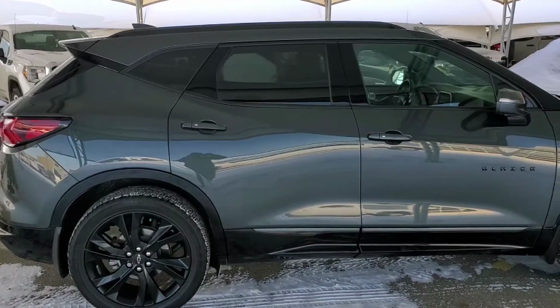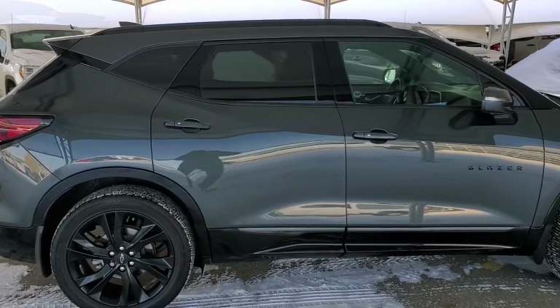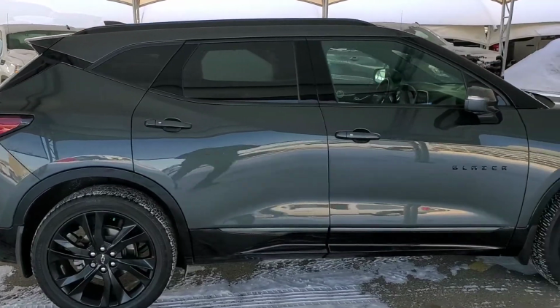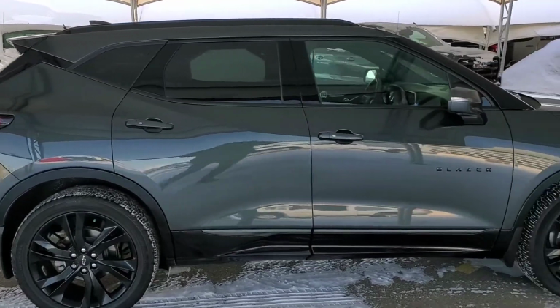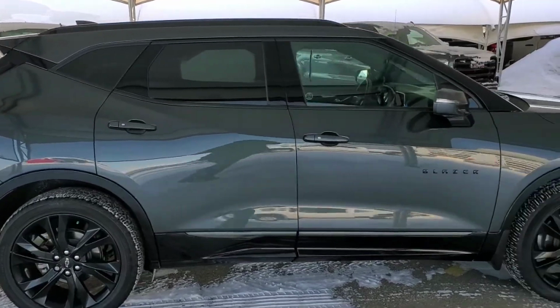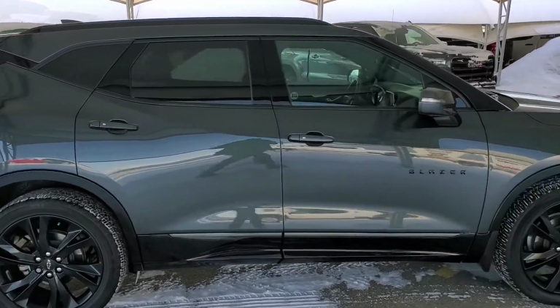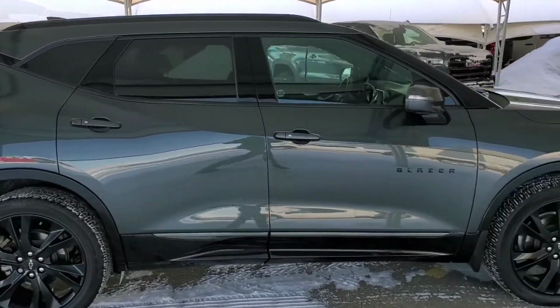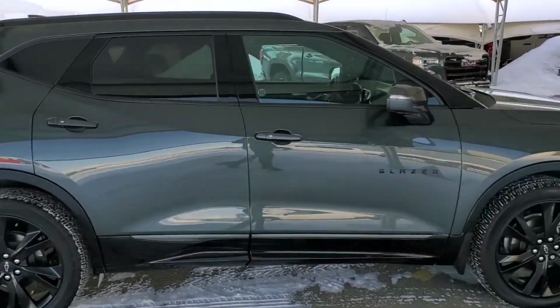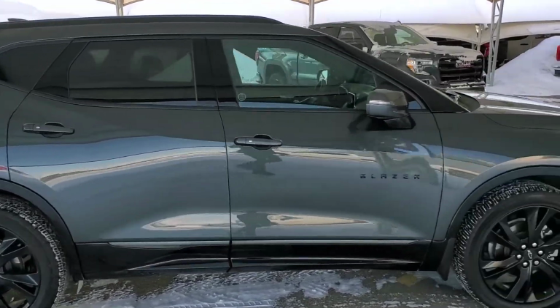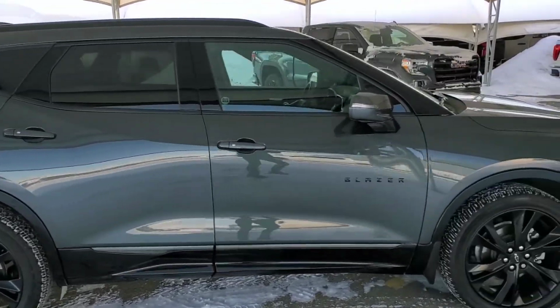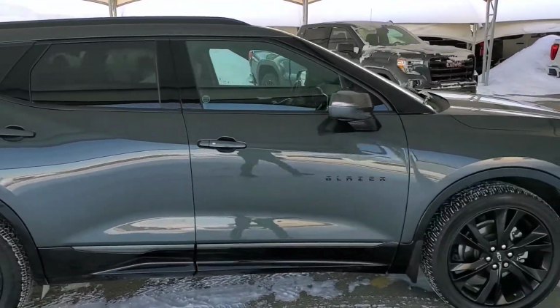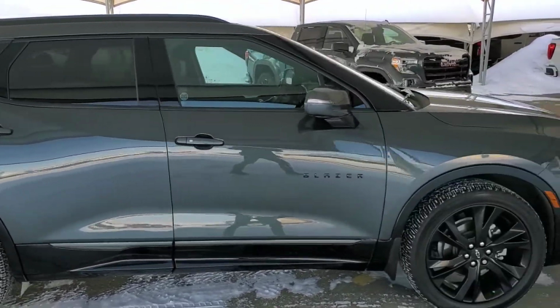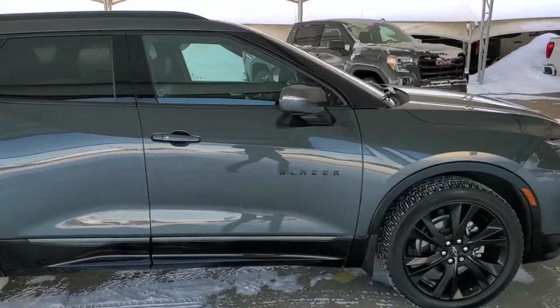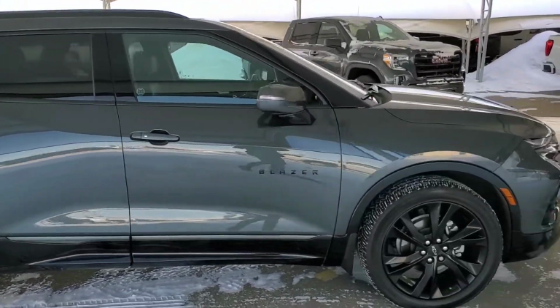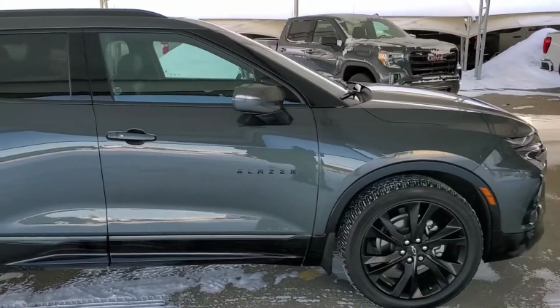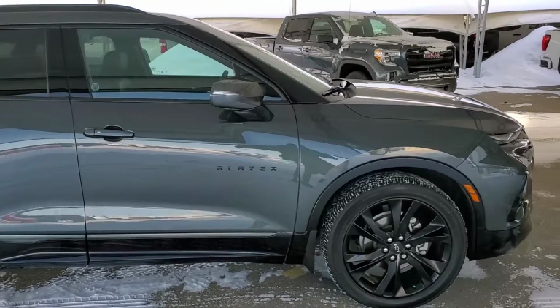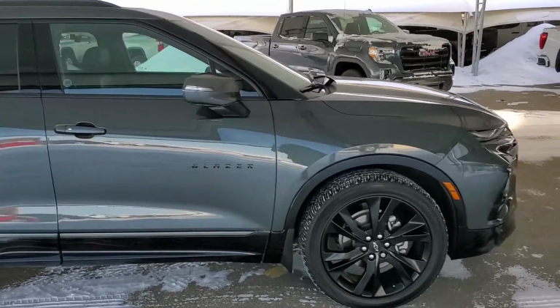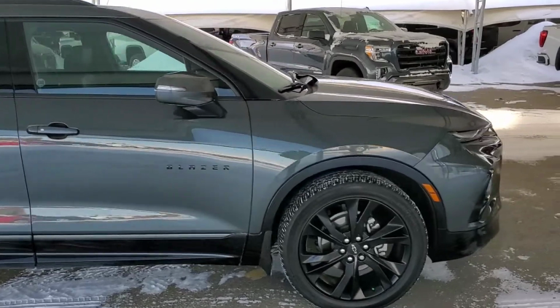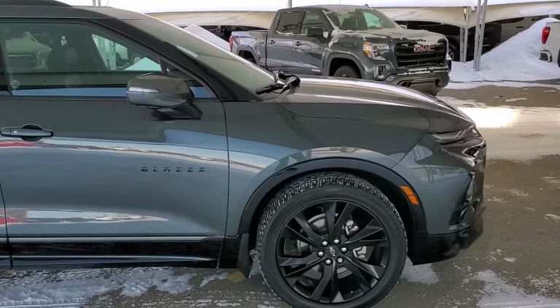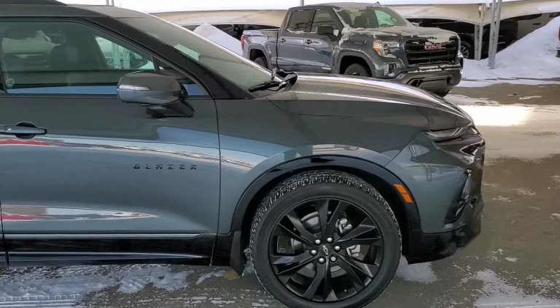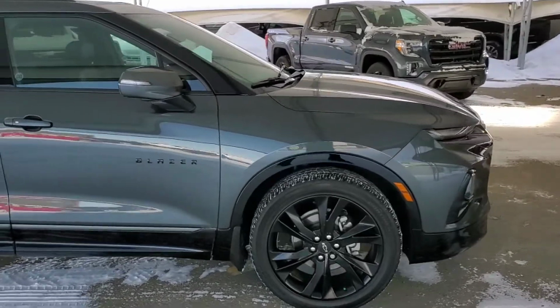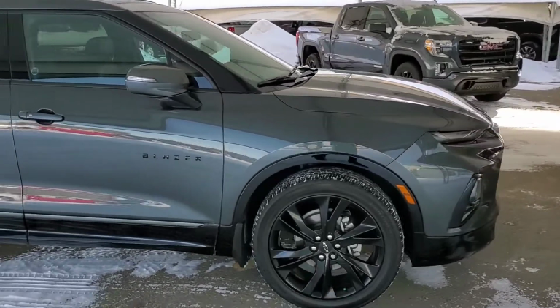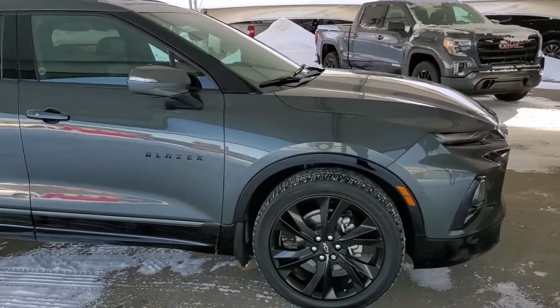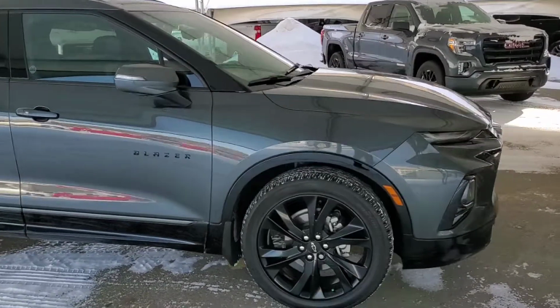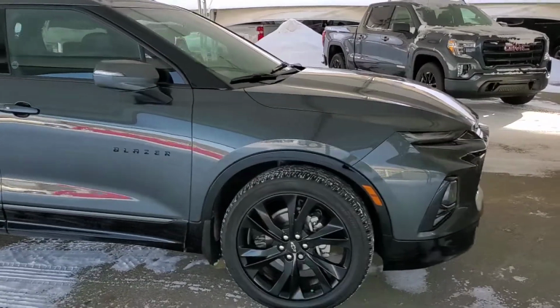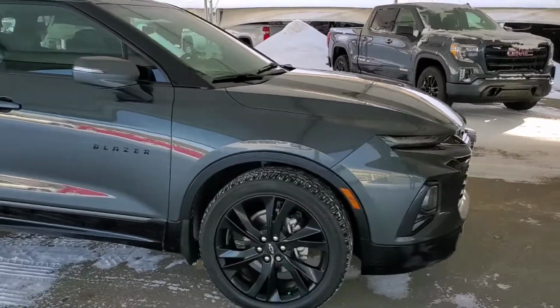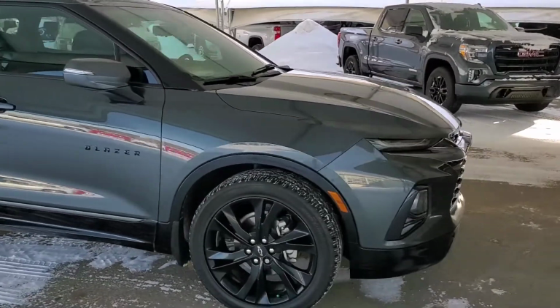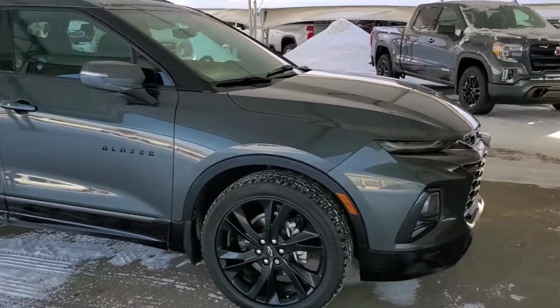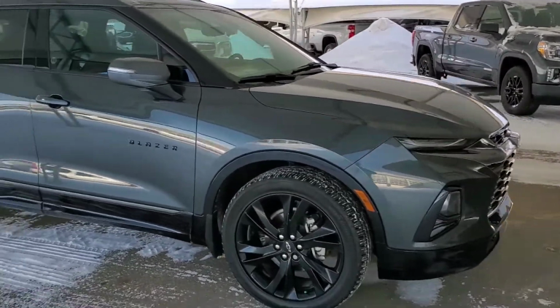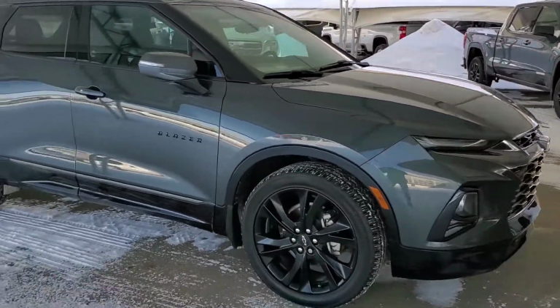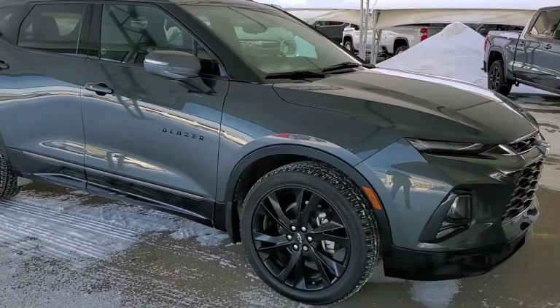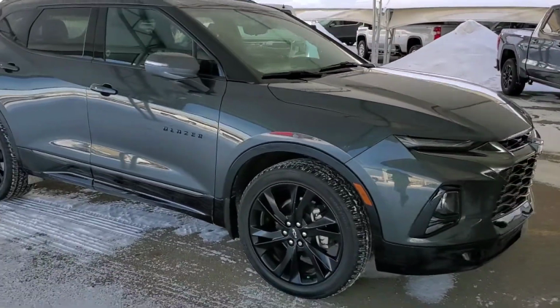Don't miss out — book your test drive today at Davis Chevrolet in Airdrie with one of our friendly product specialists.